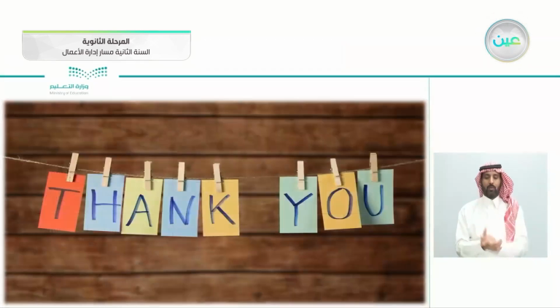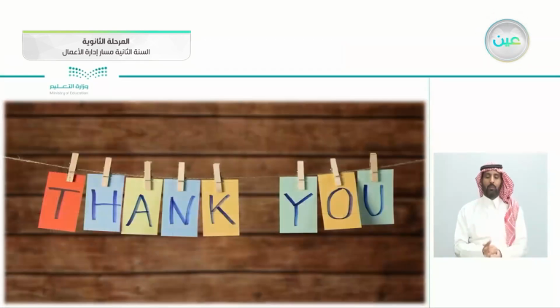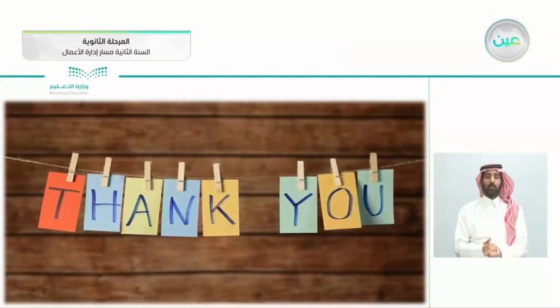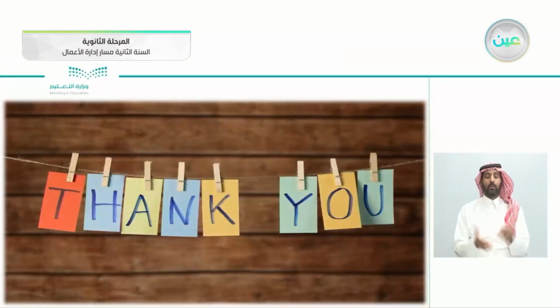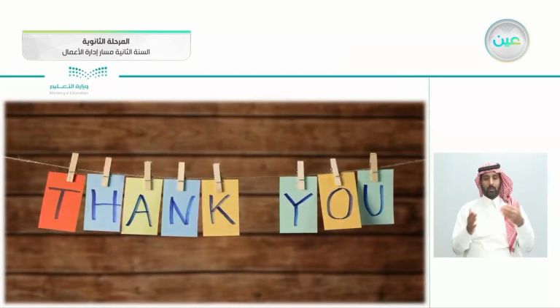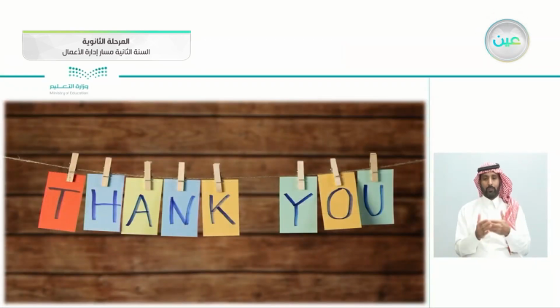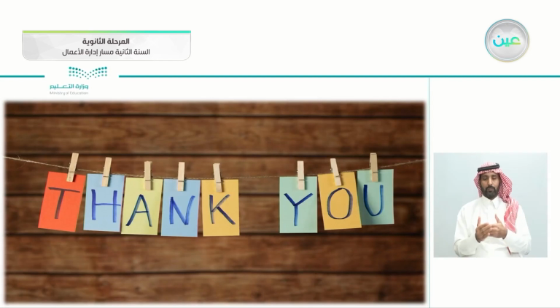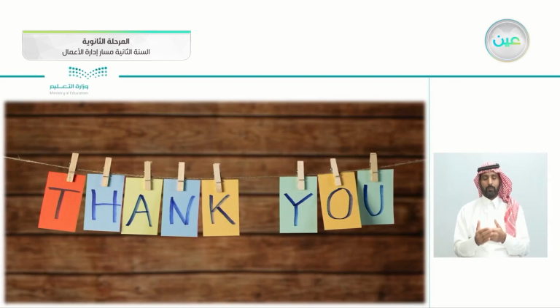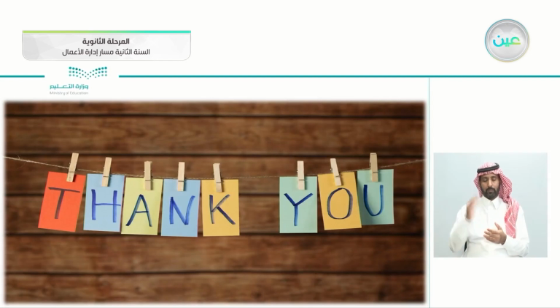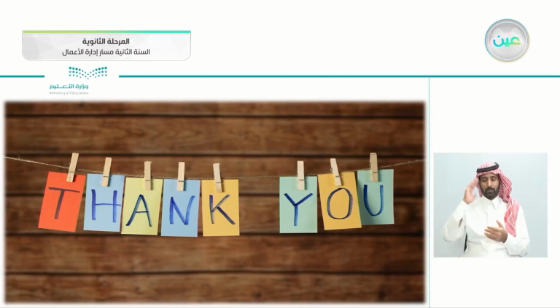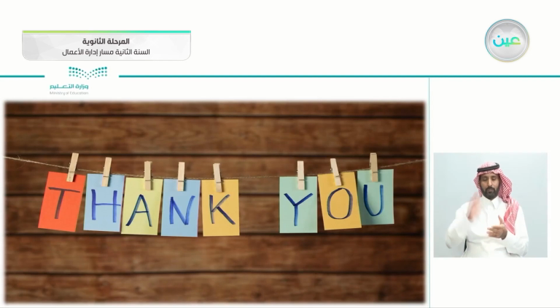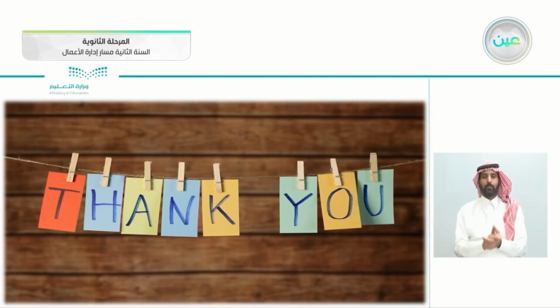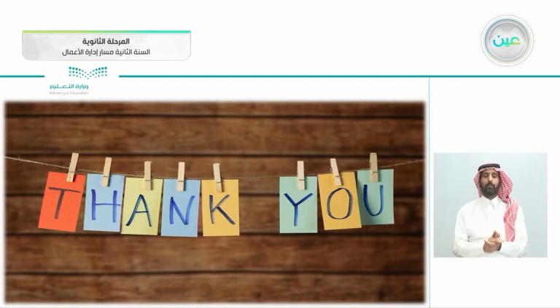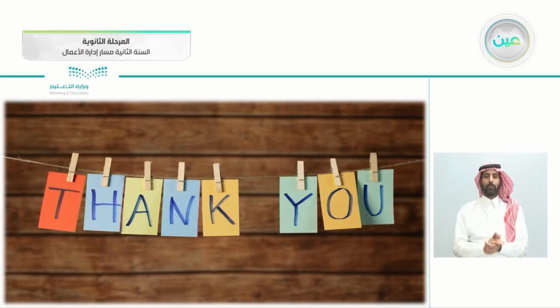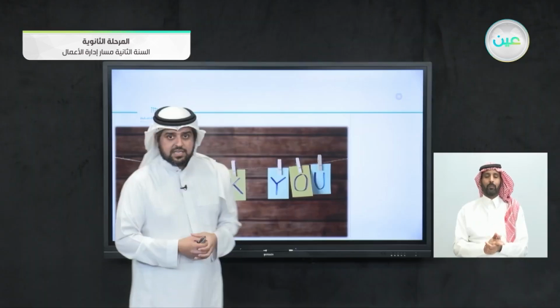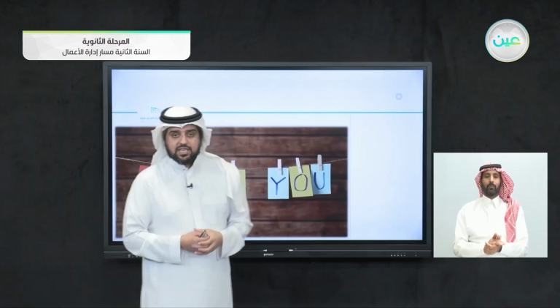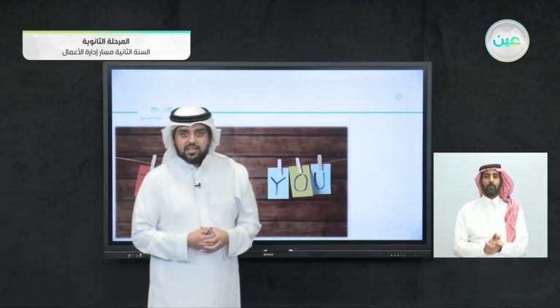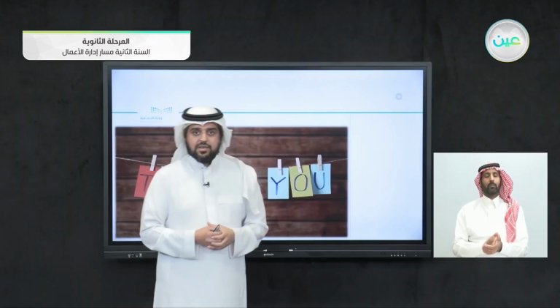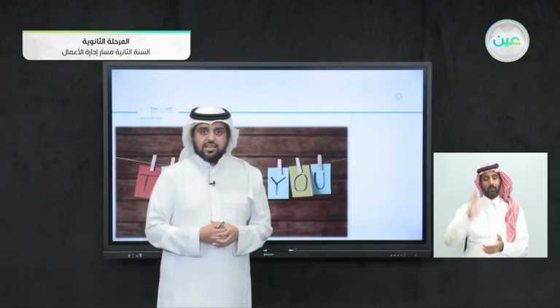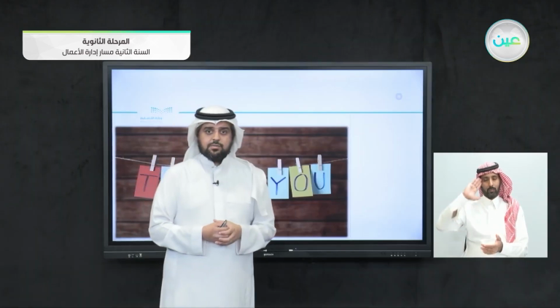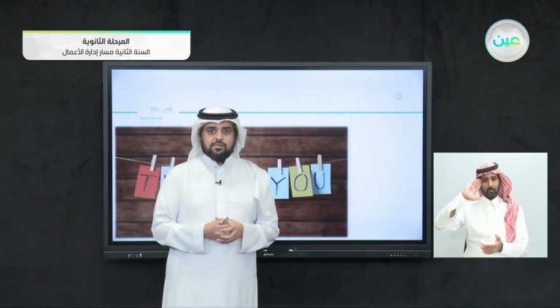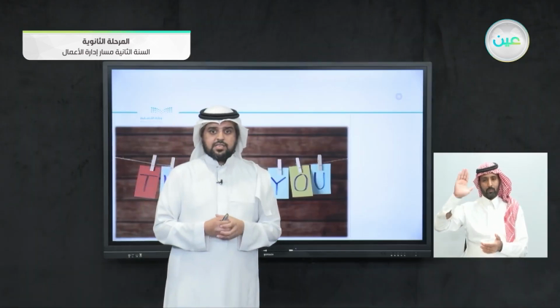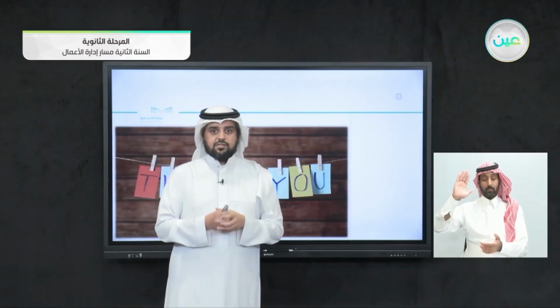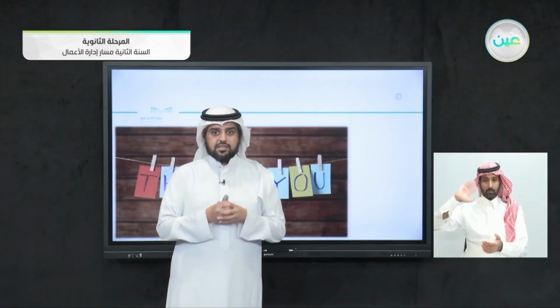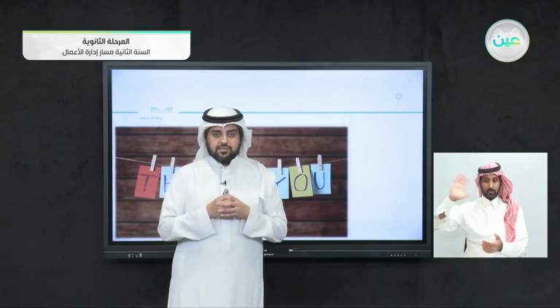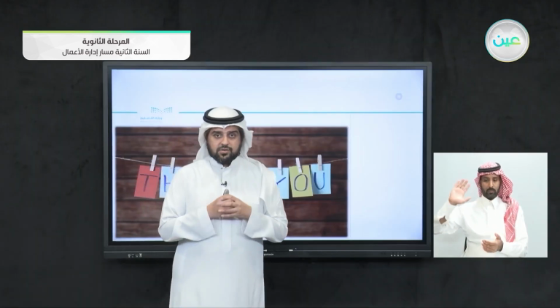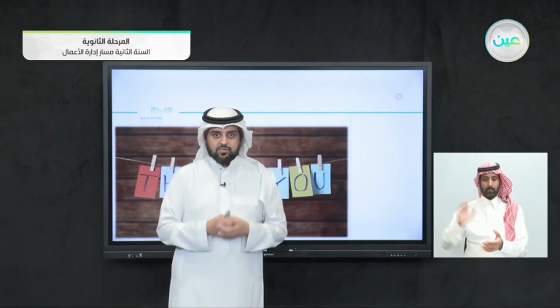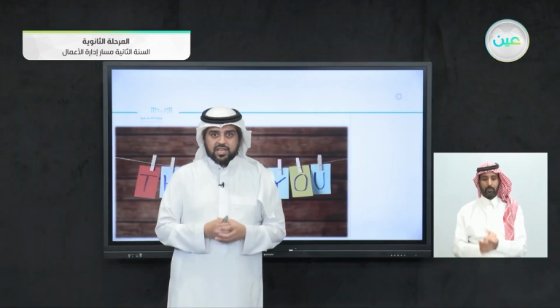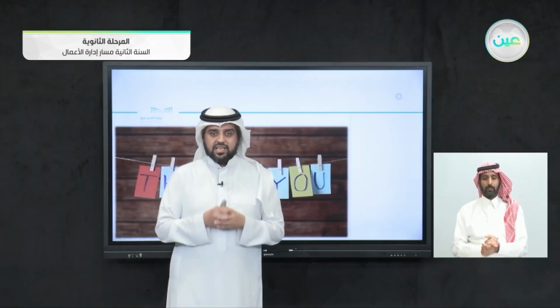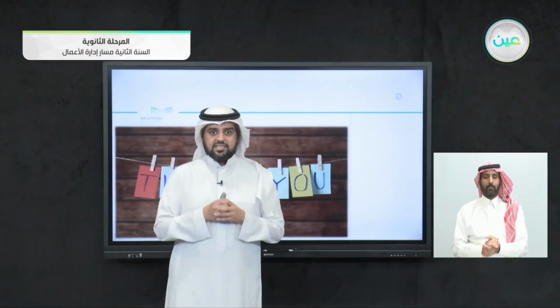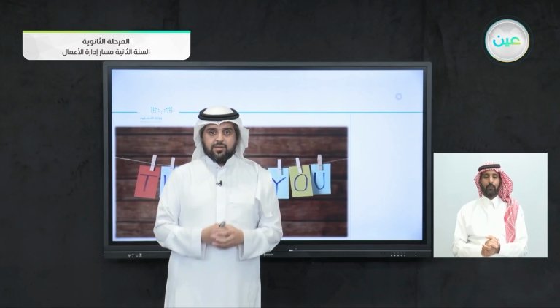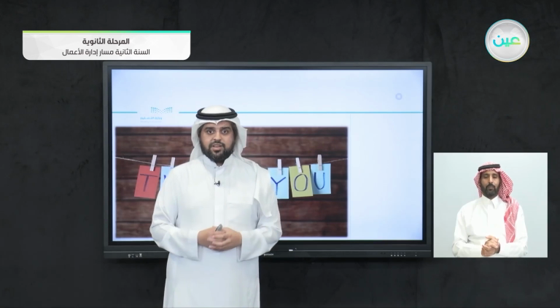And with that, we reach the end of this lesson. See you next time. Inshallah, Subhanakallah. As-salaamu alaikum. Thank you.